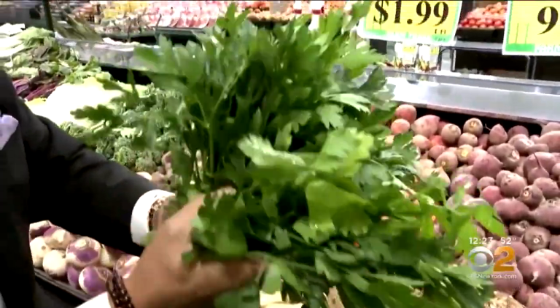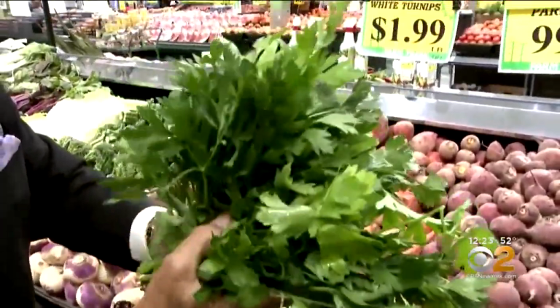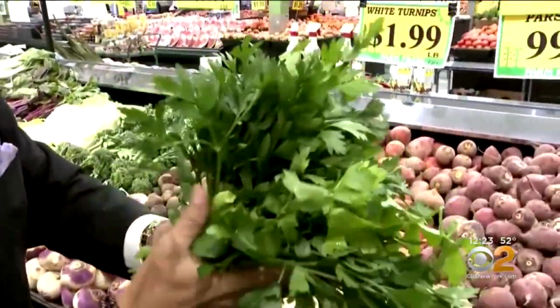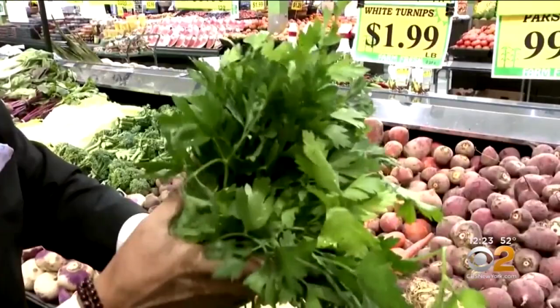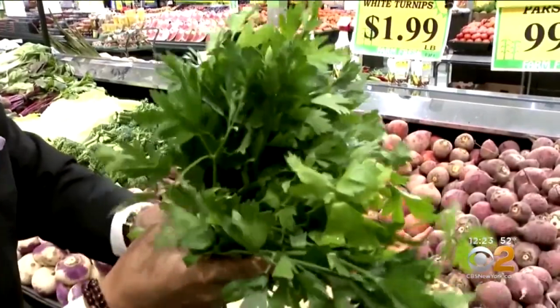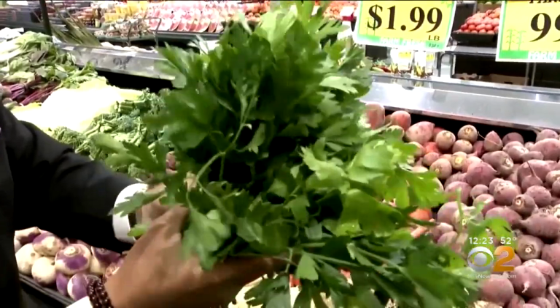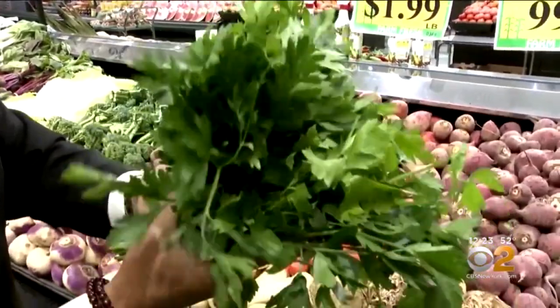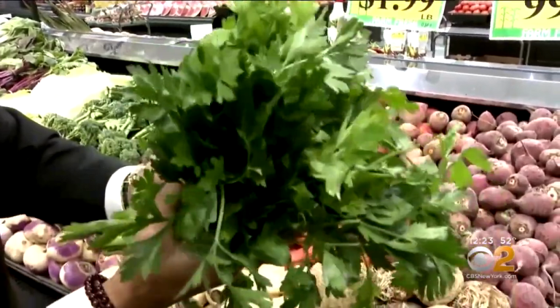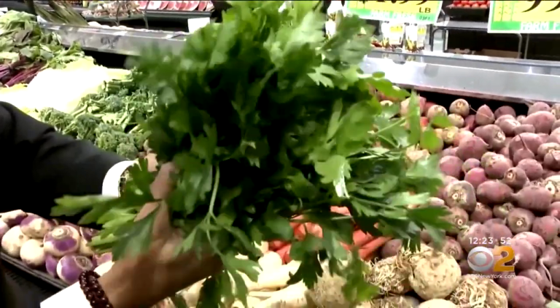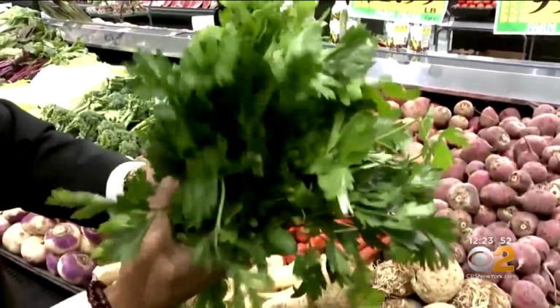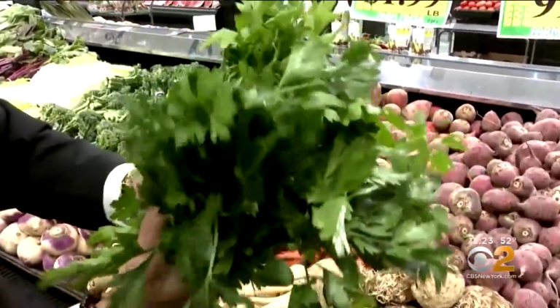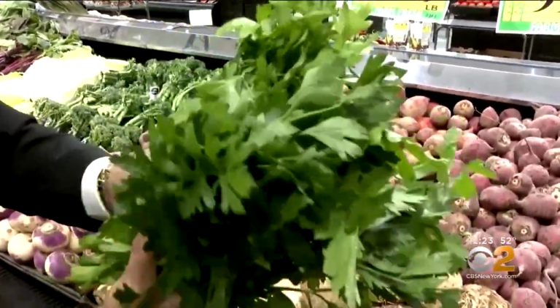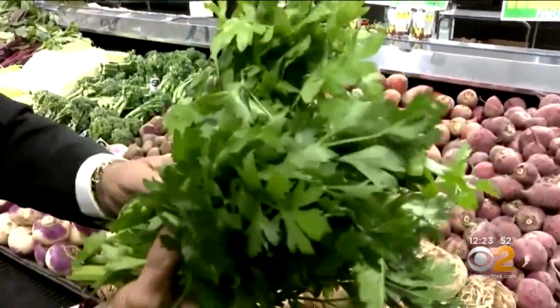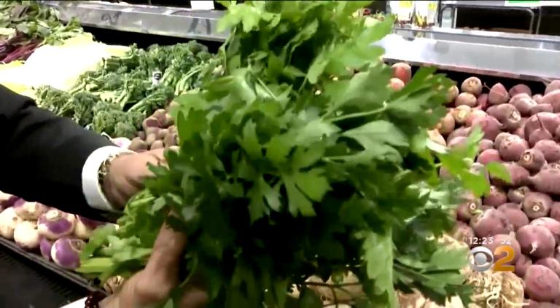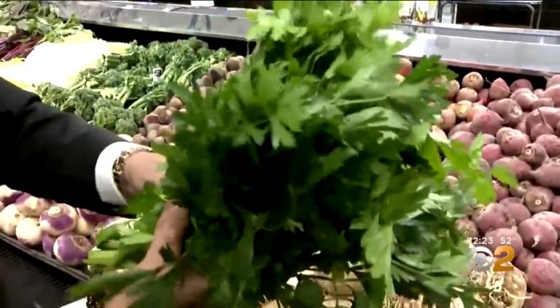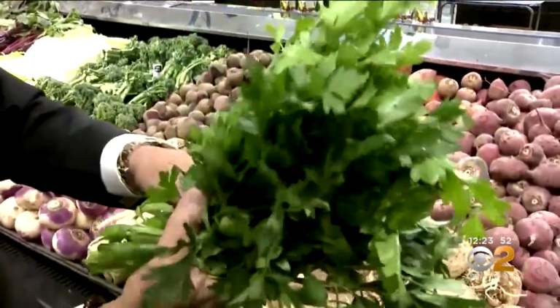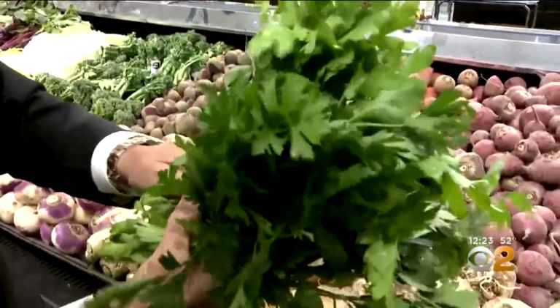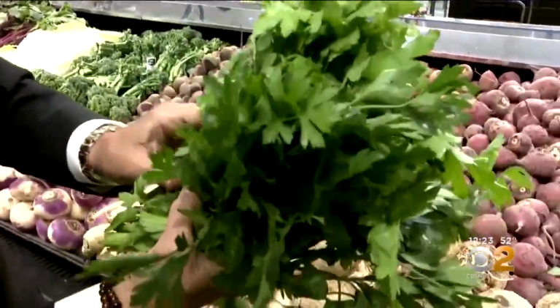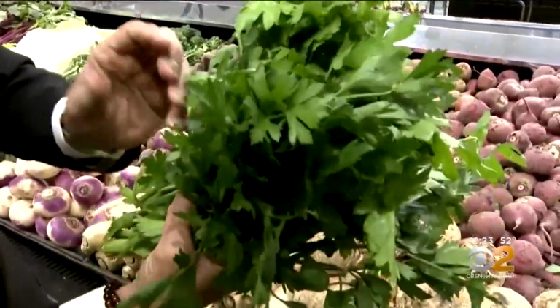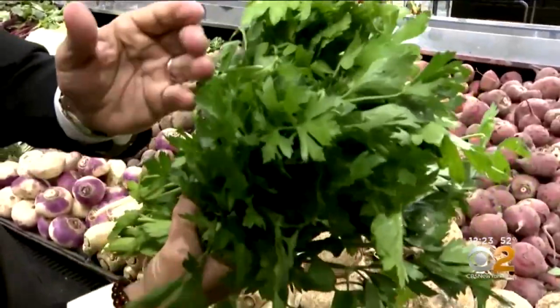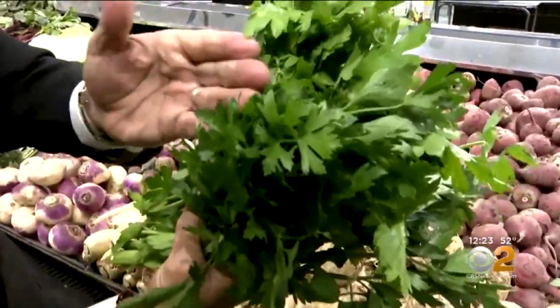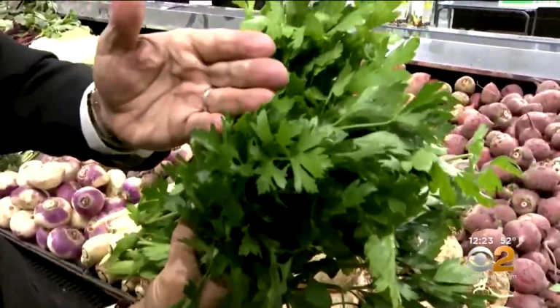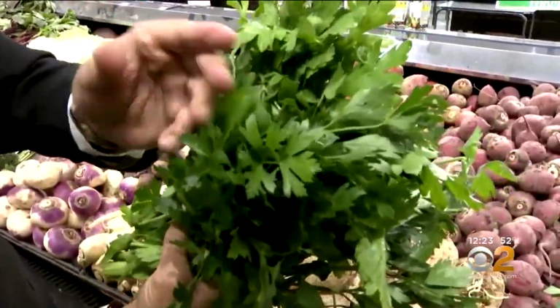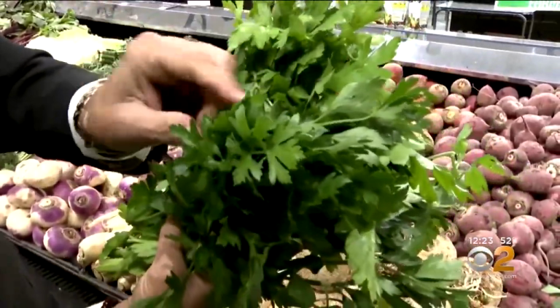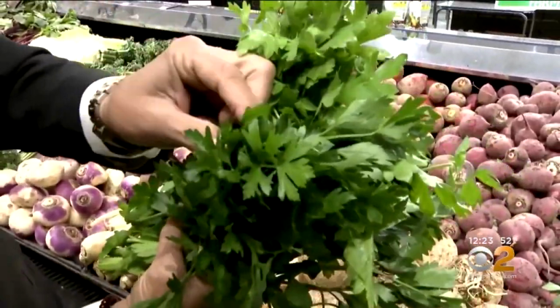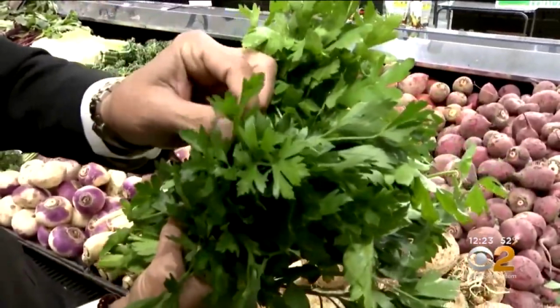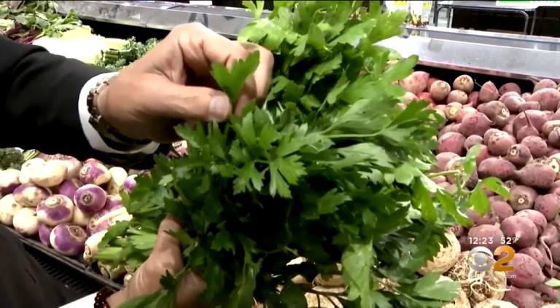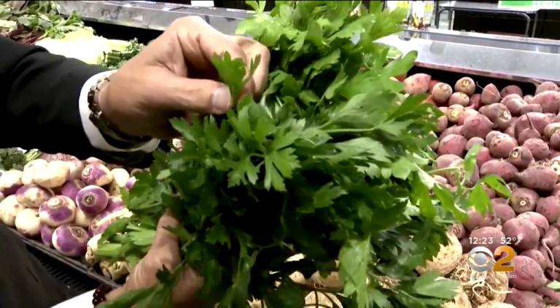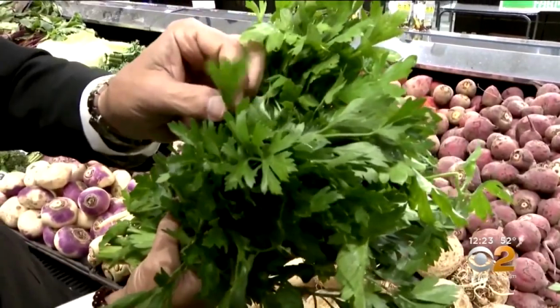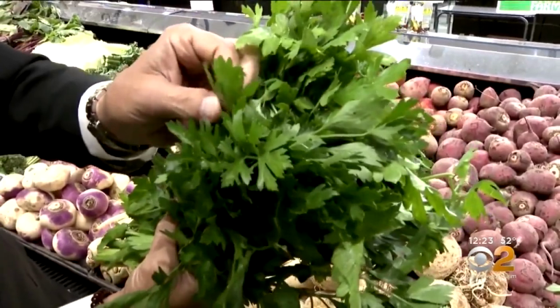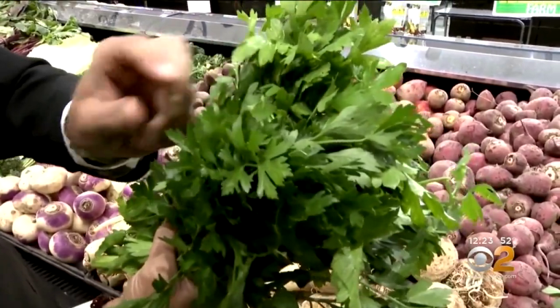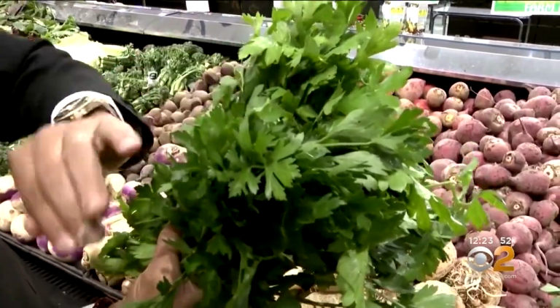It's a garnish. It's a flavor enhancer. It's everything. And they look beautiful. When you buy them, make sure the leaves are nice and big.